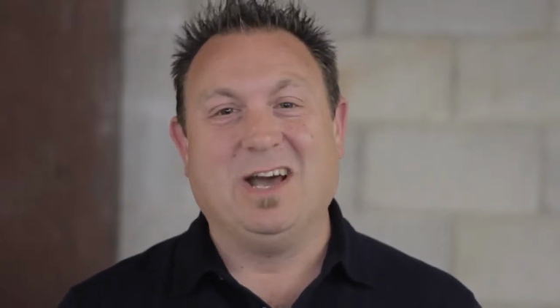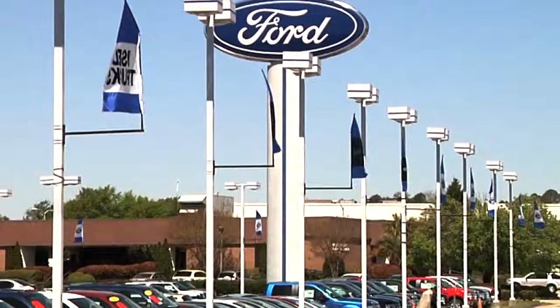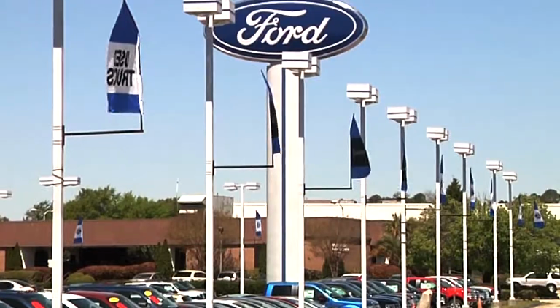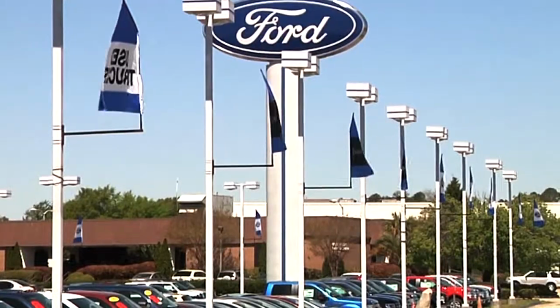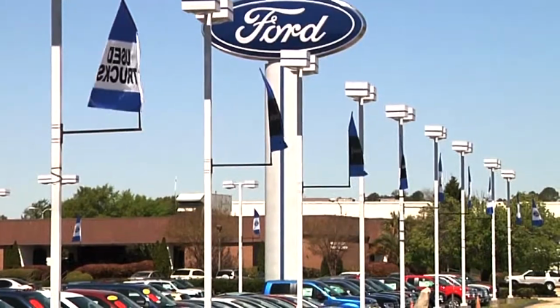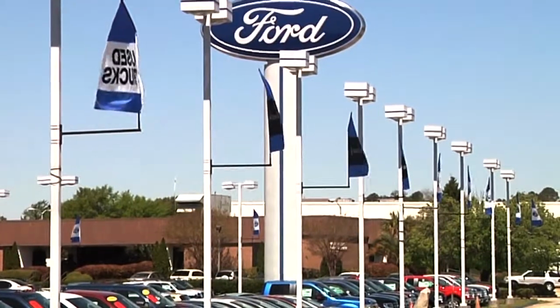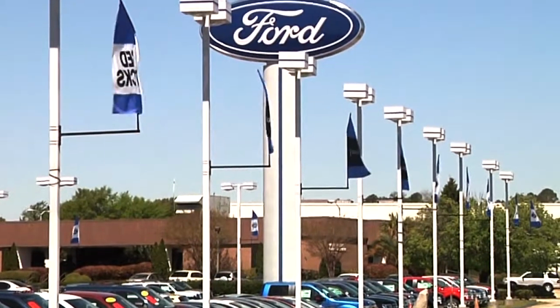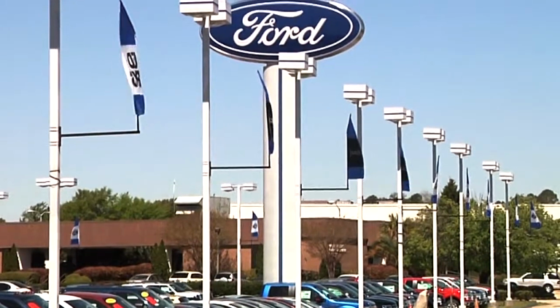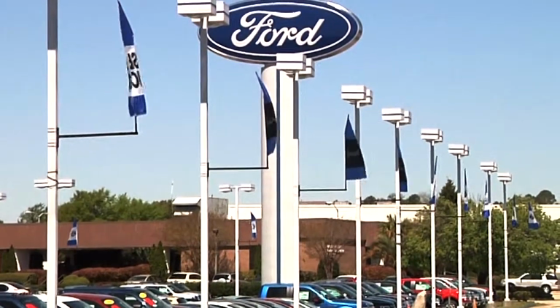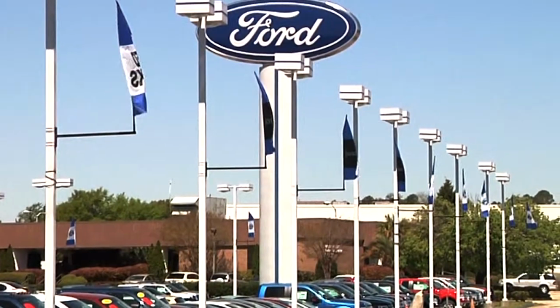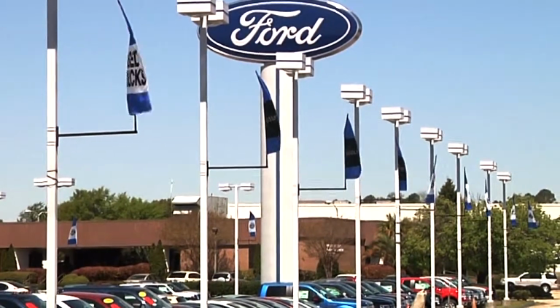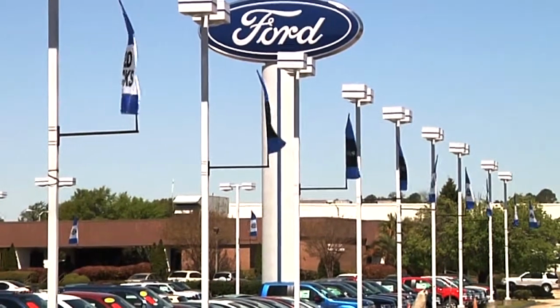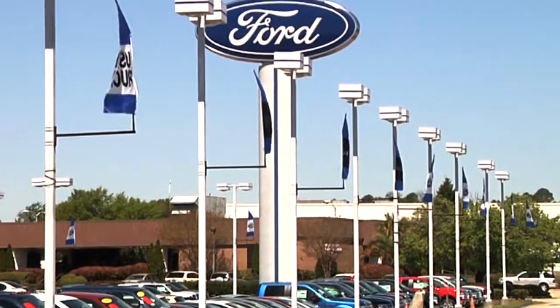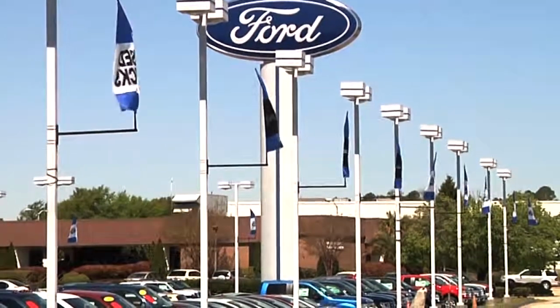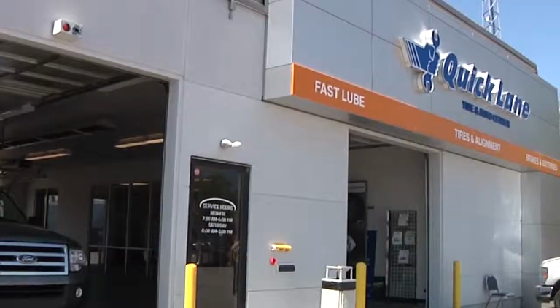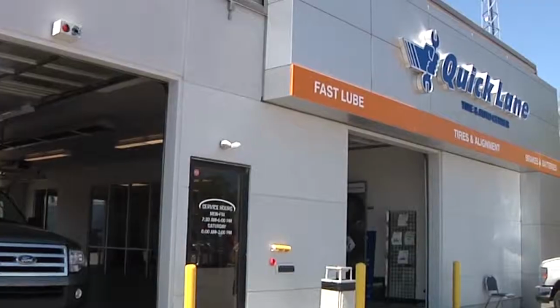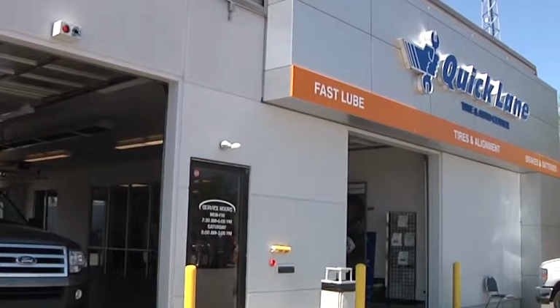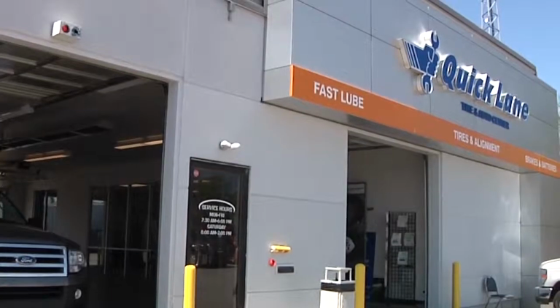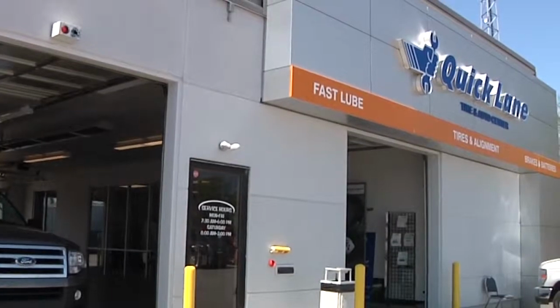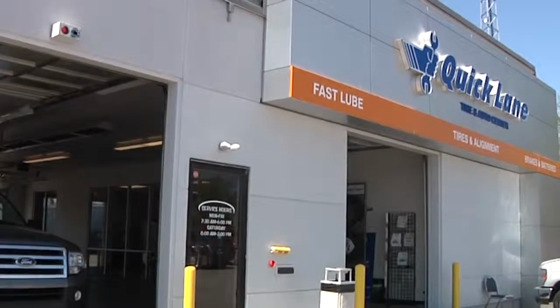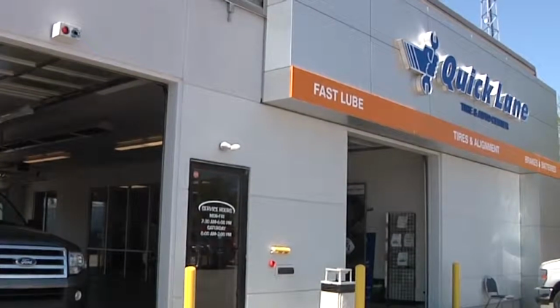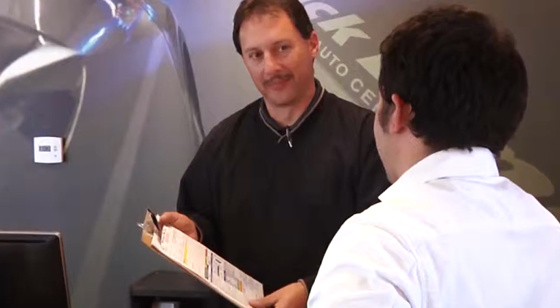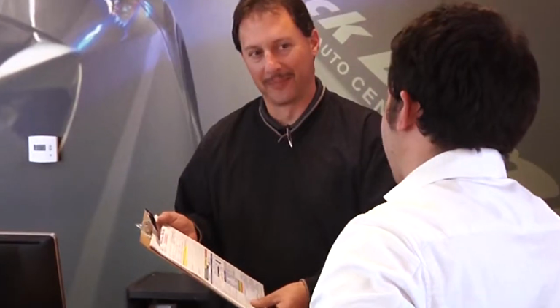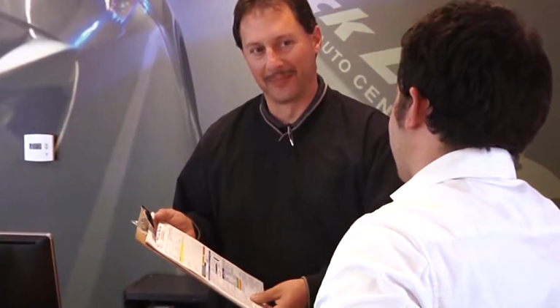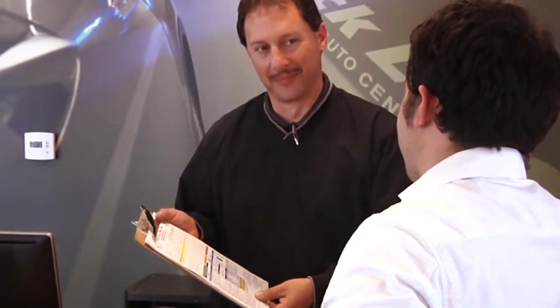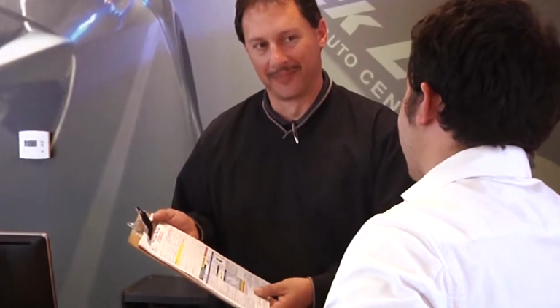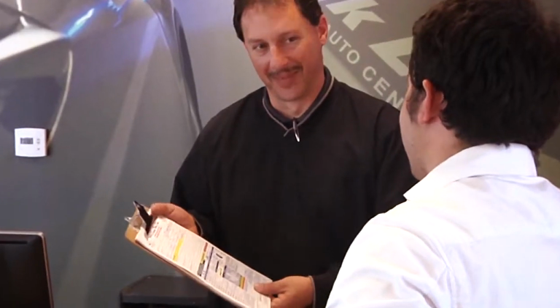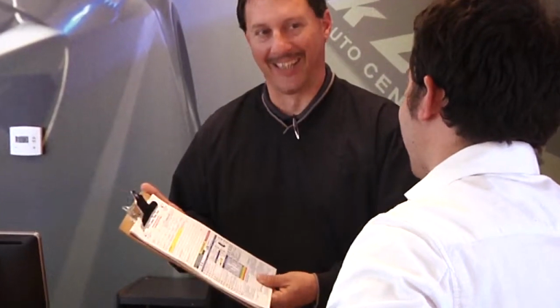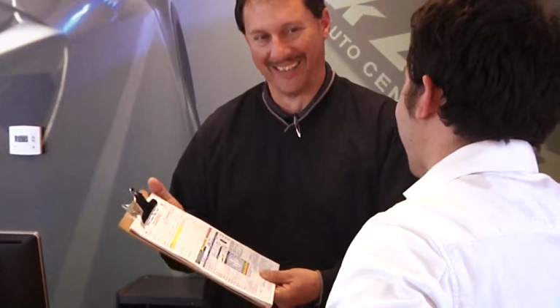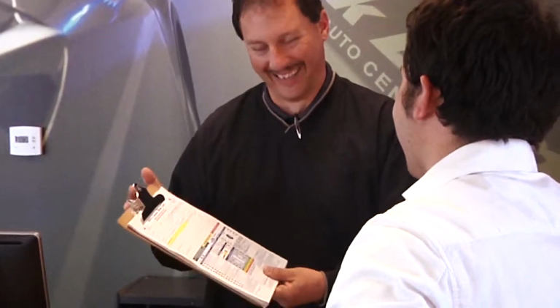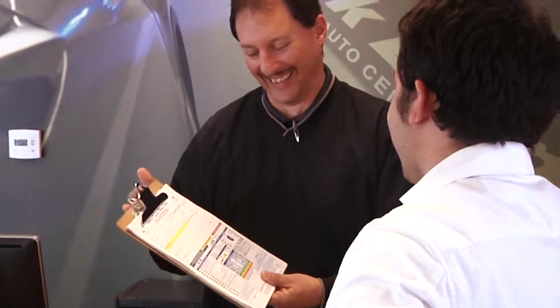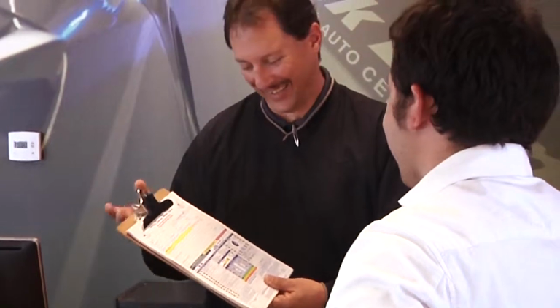When a blowout does occur, you'll need a new tire. Good thing we've got plenty of helpful car care pros to help you out.